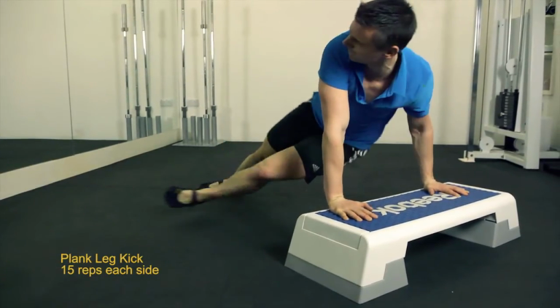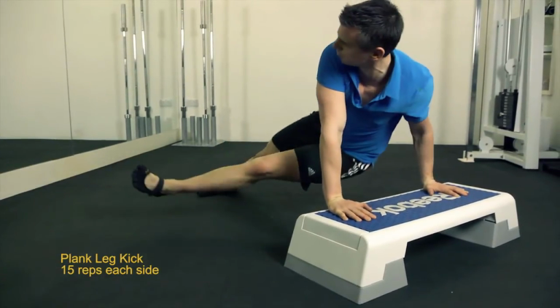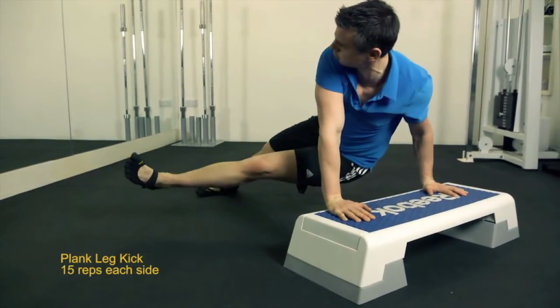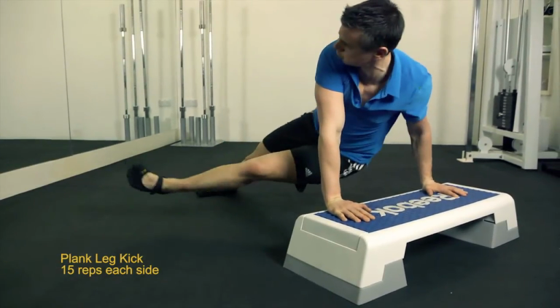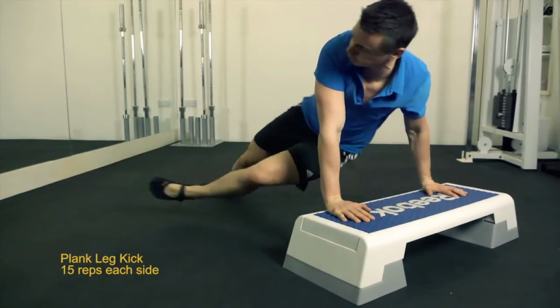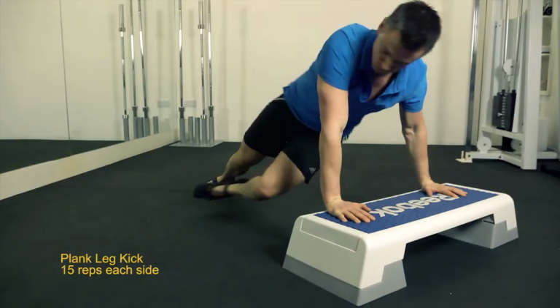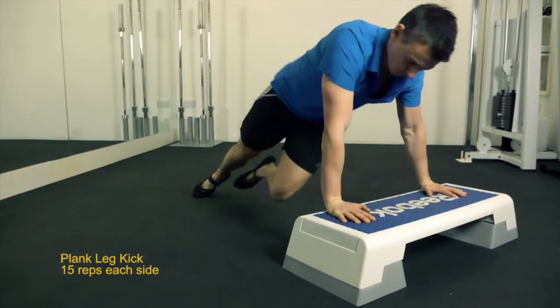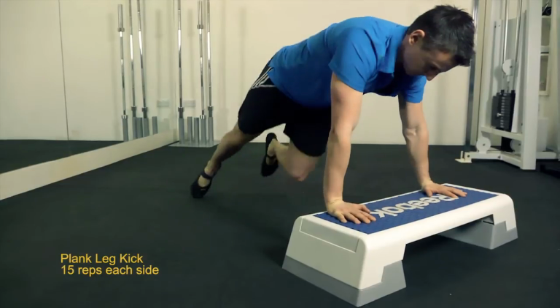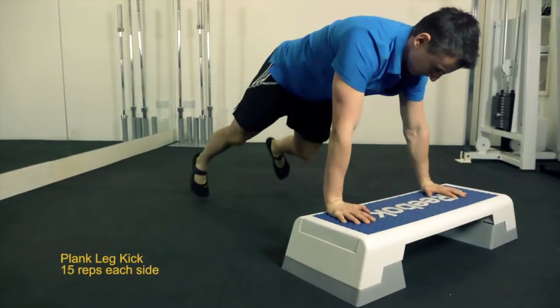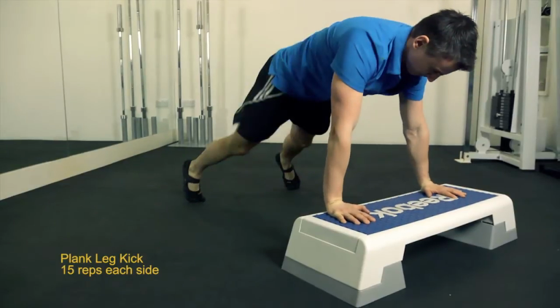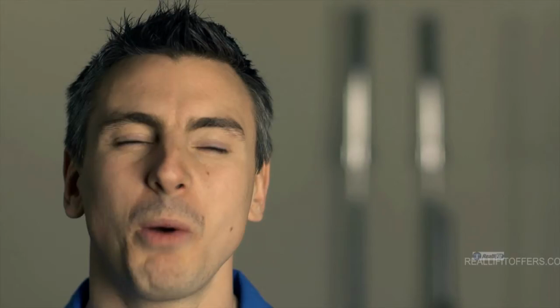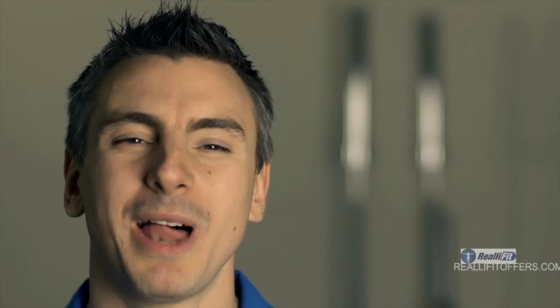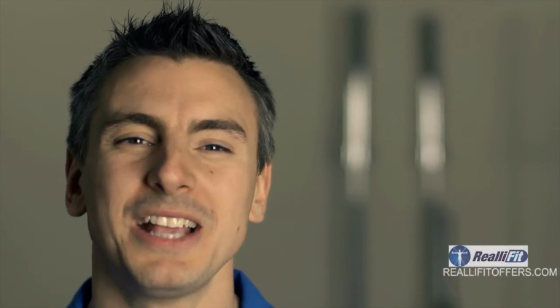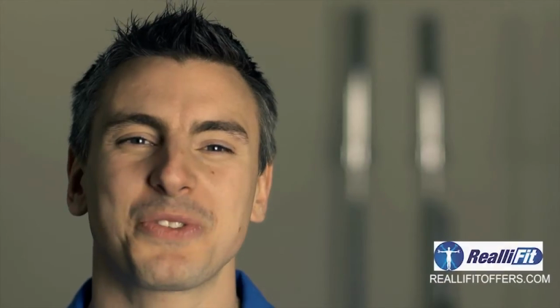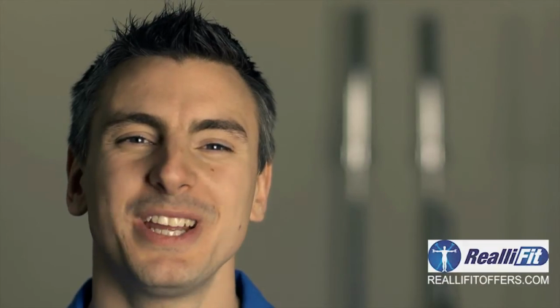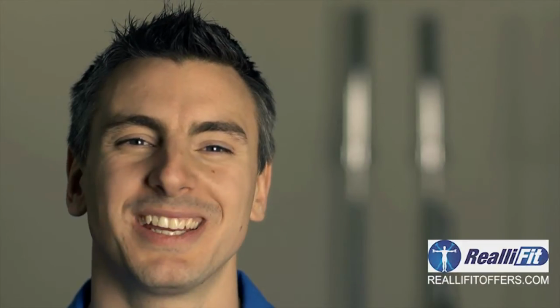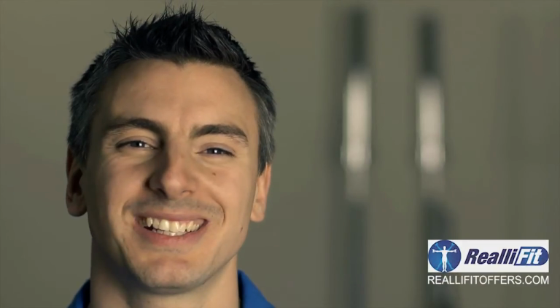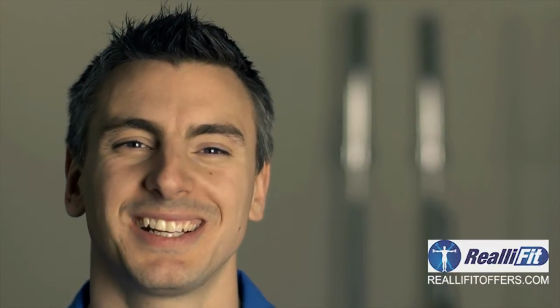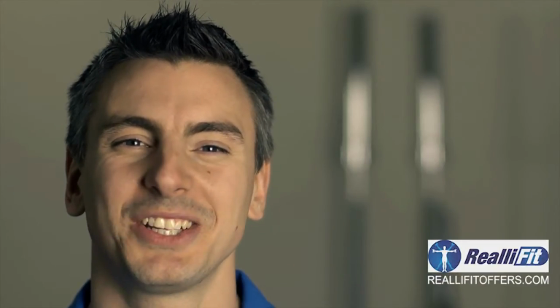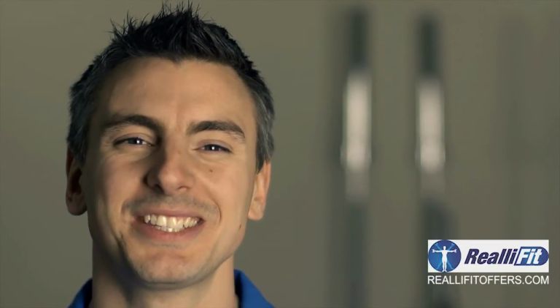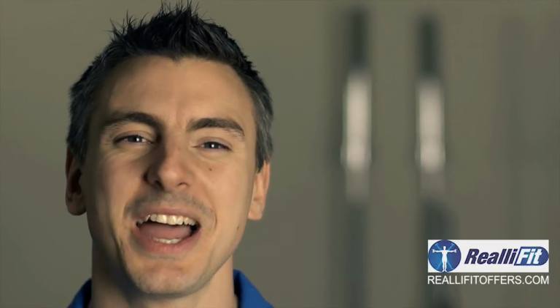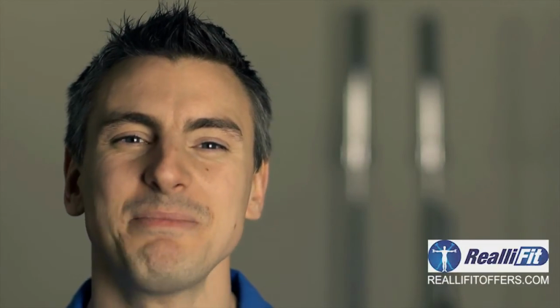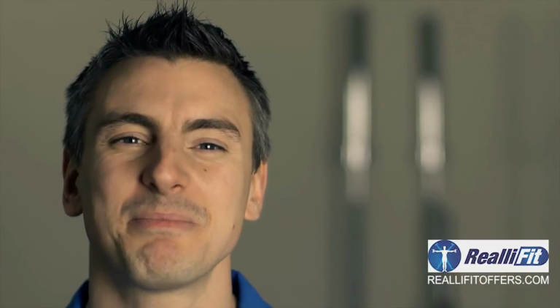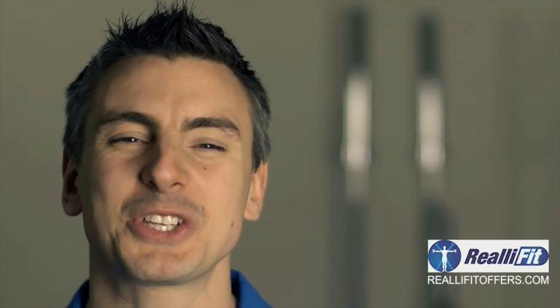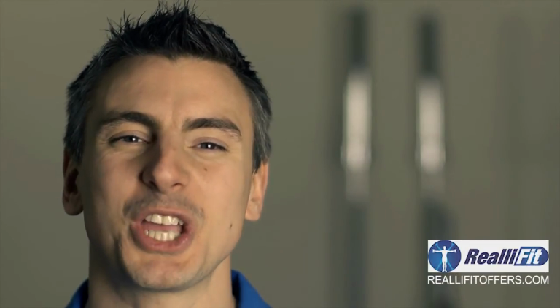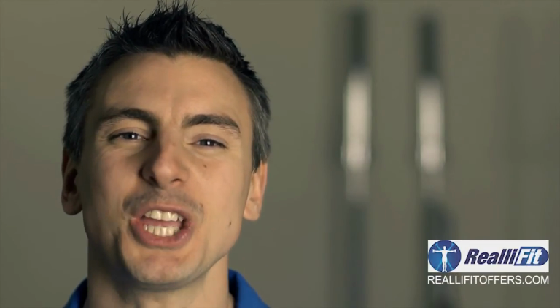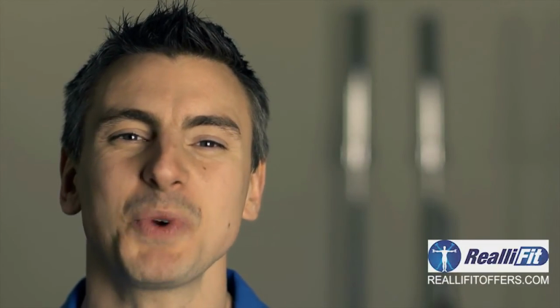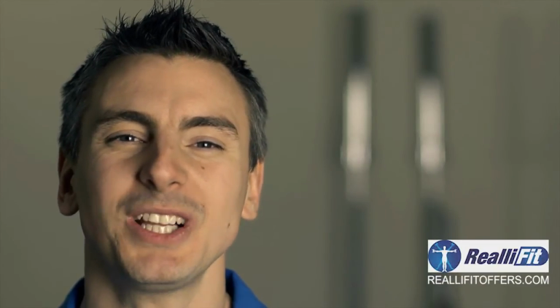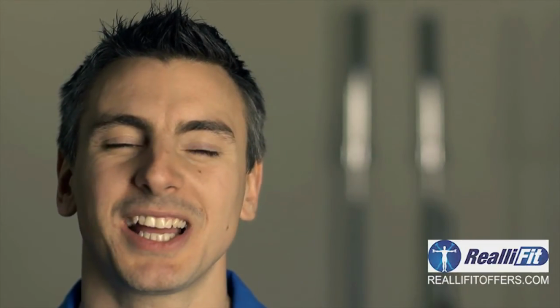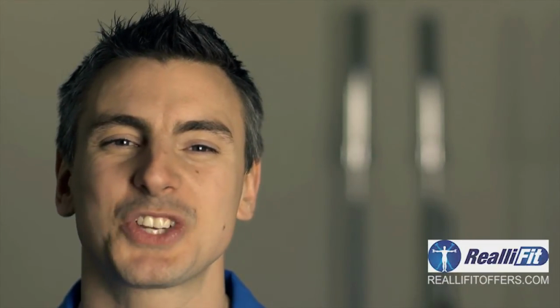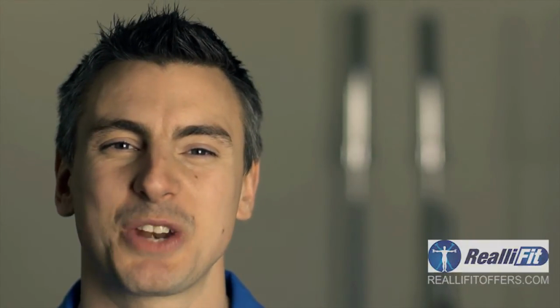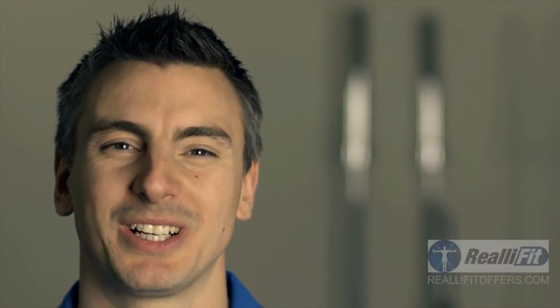That was my Really Fit Triple Core Blast 3. Until next time, make sure you eat real and train real.